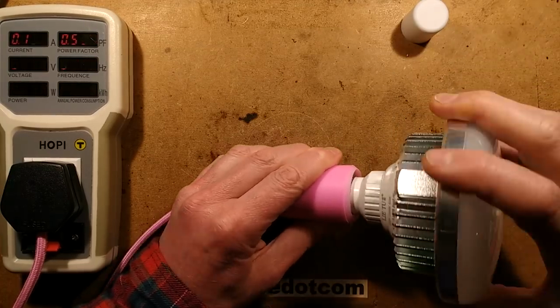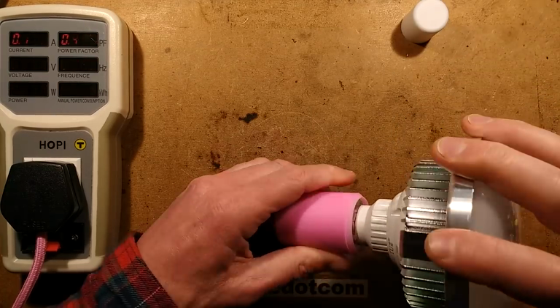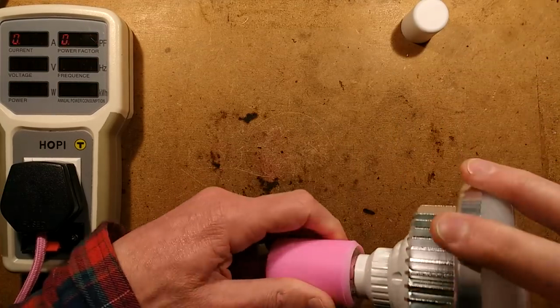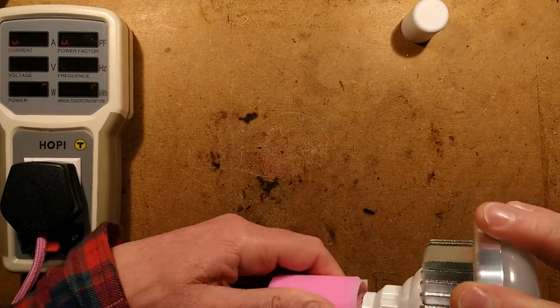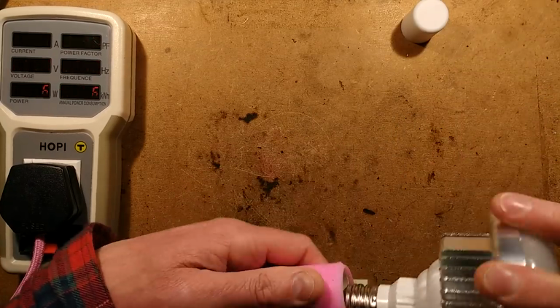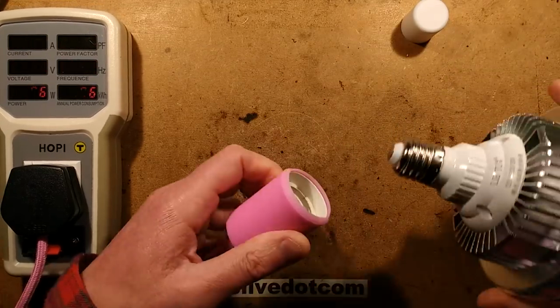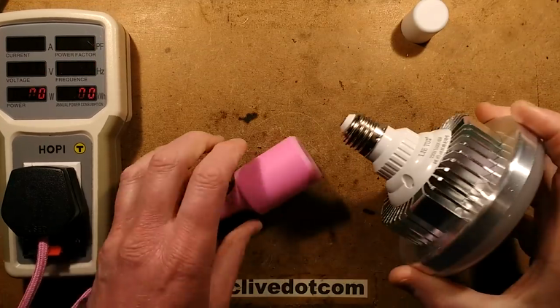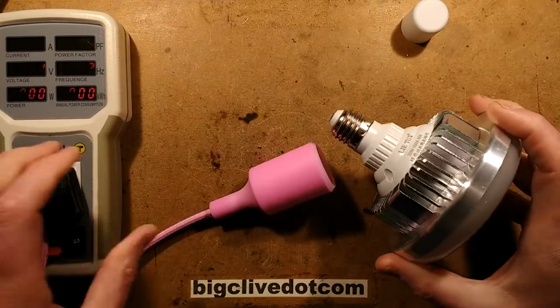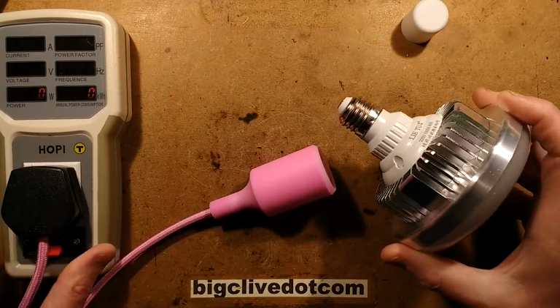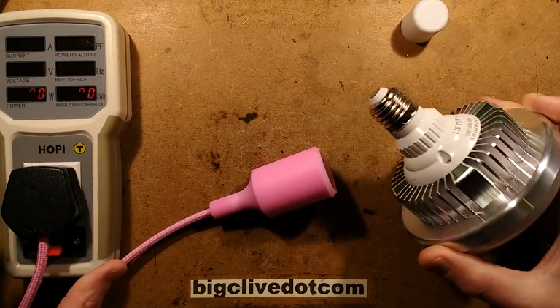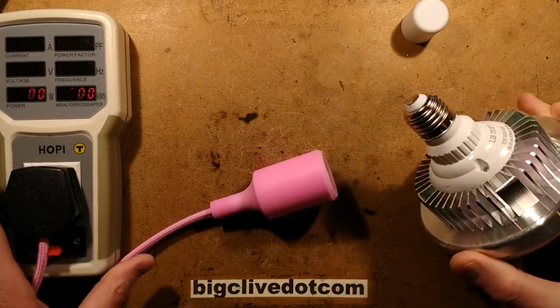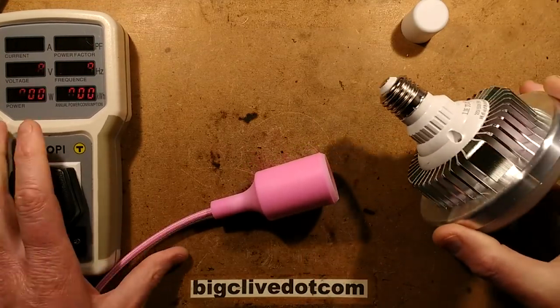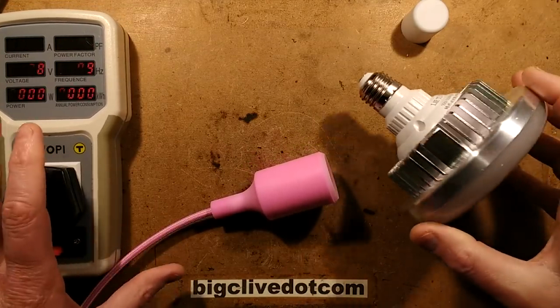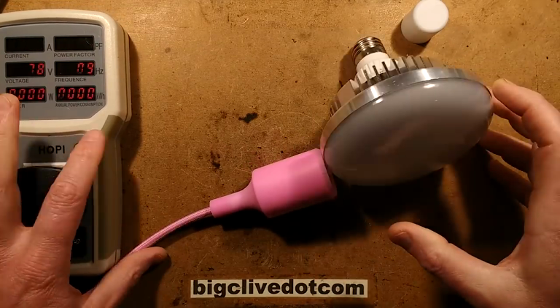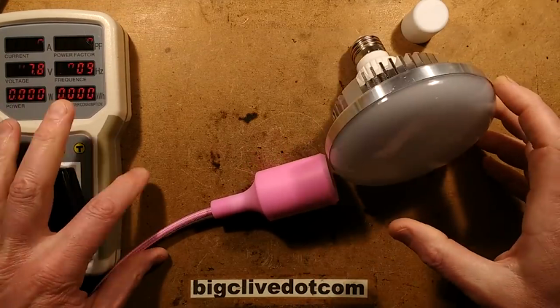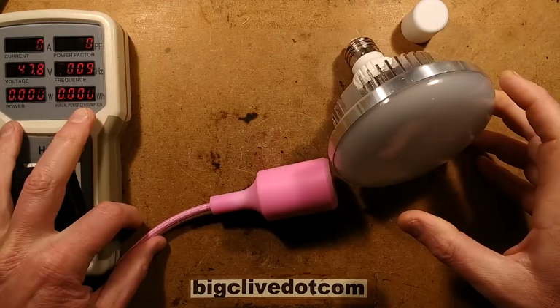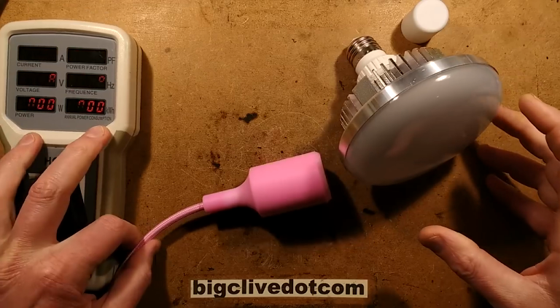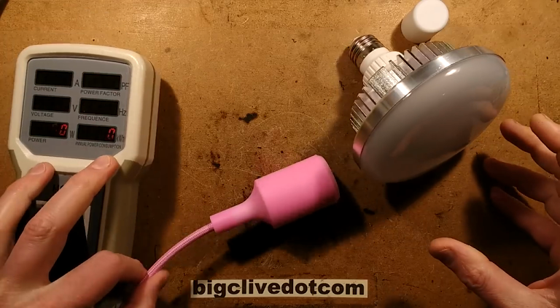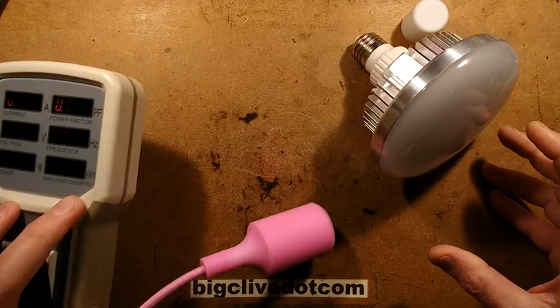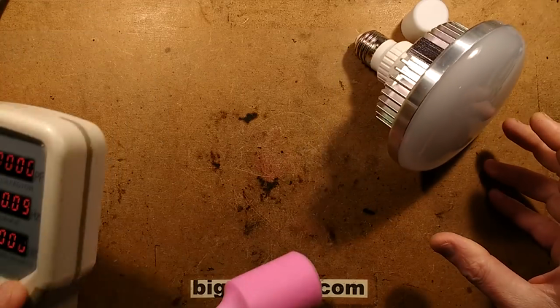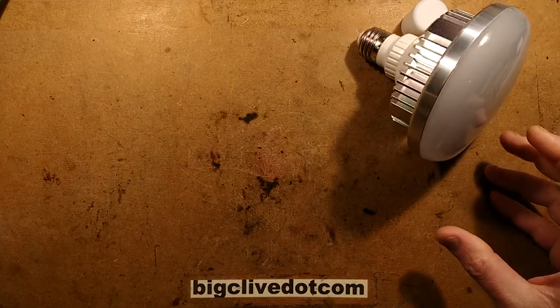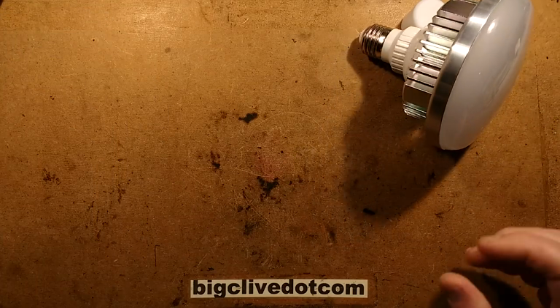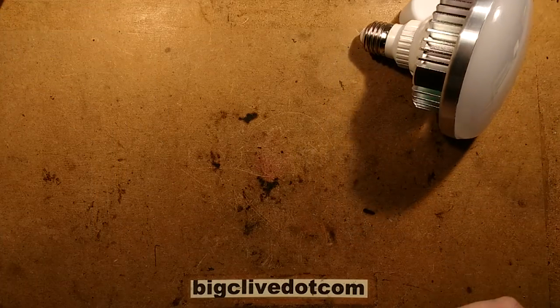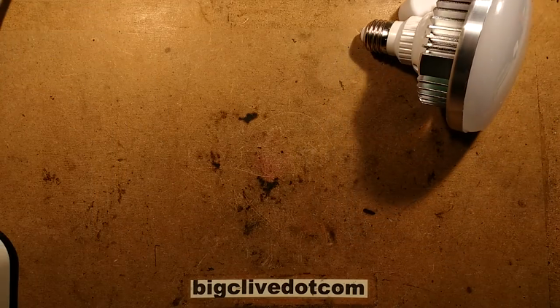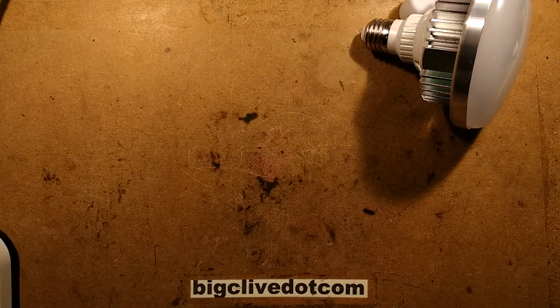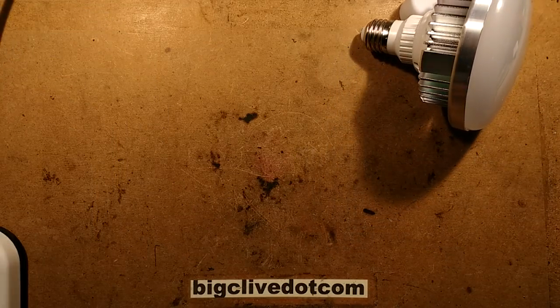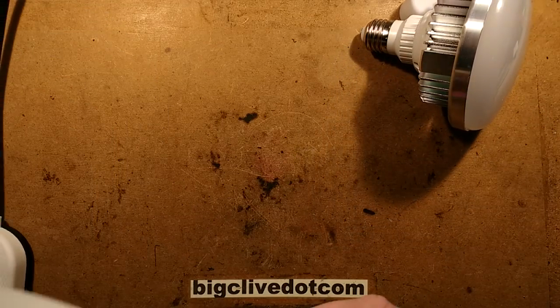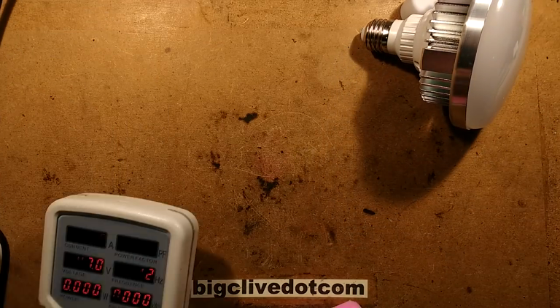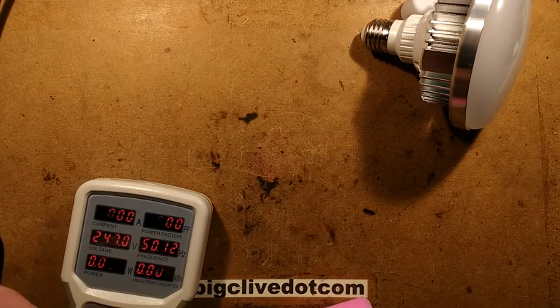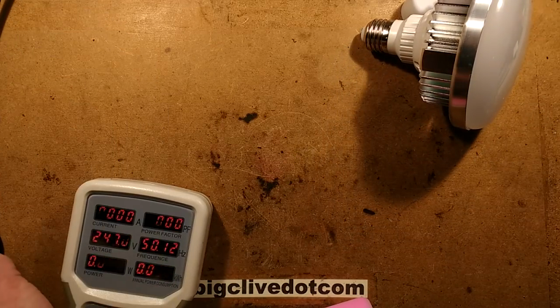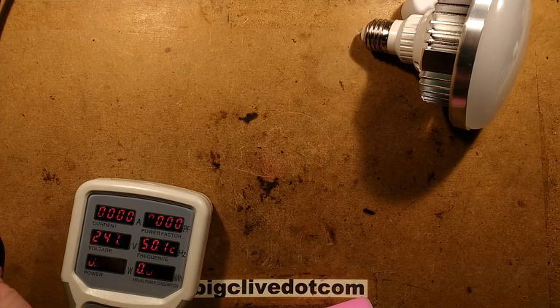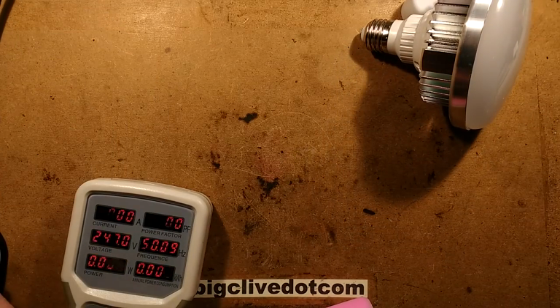A 22 watt lamp — lovely. It's still a fairly high power lamp.